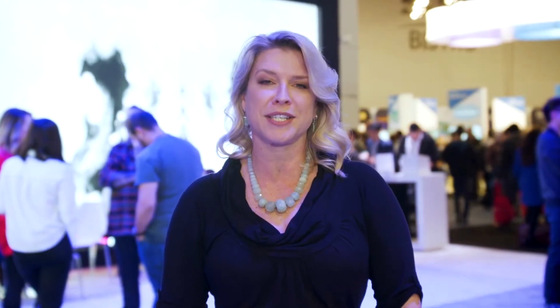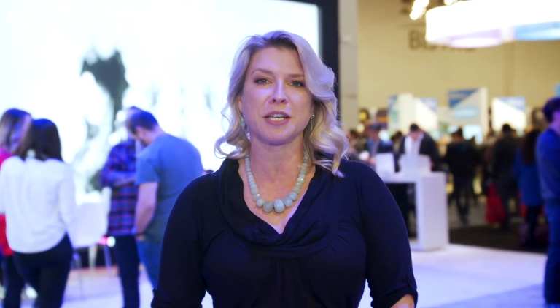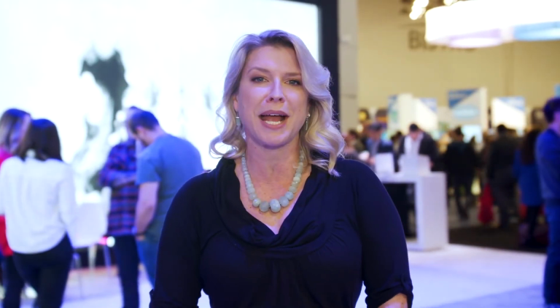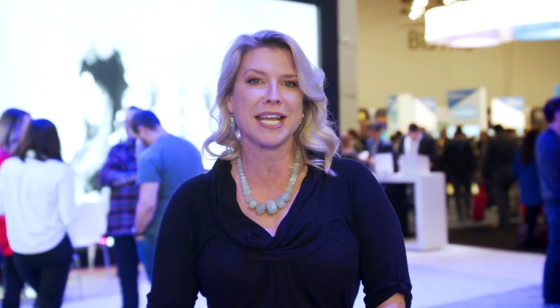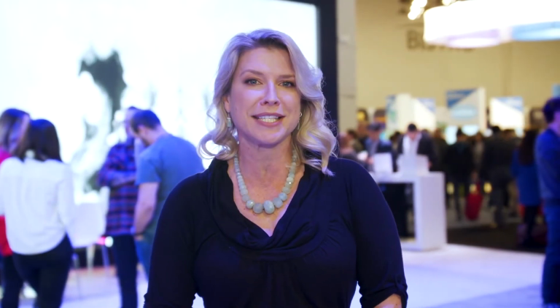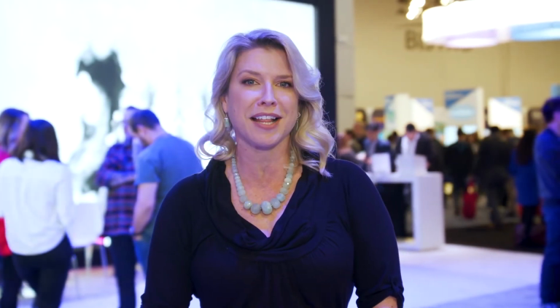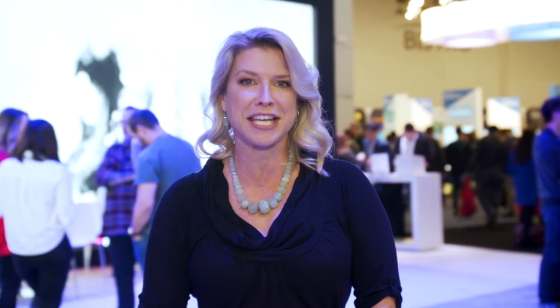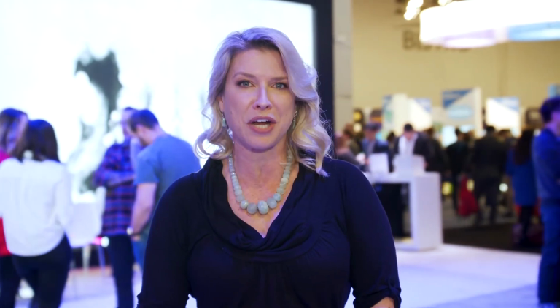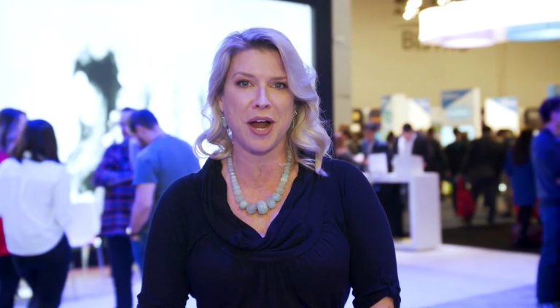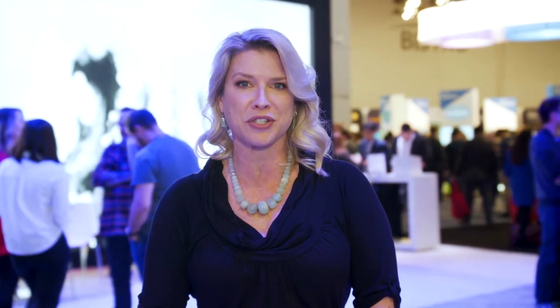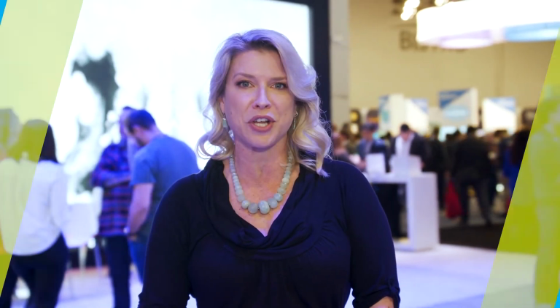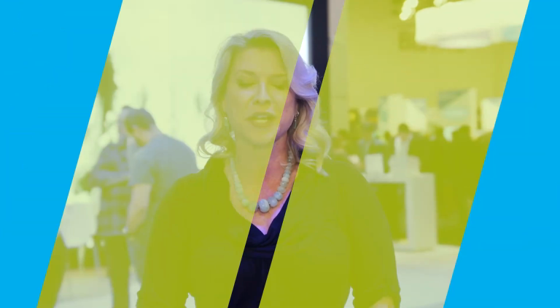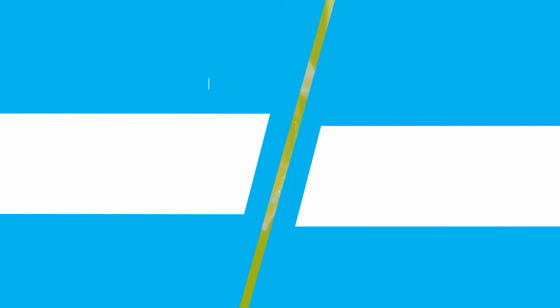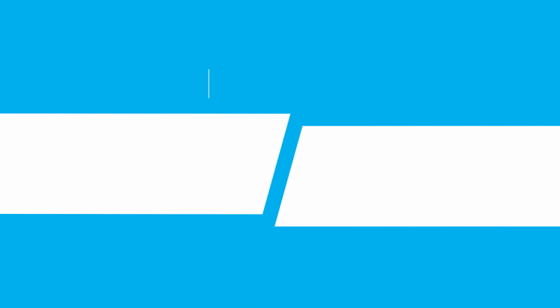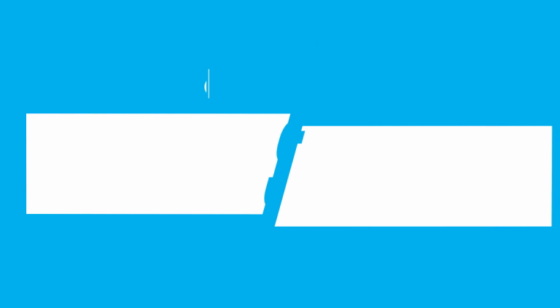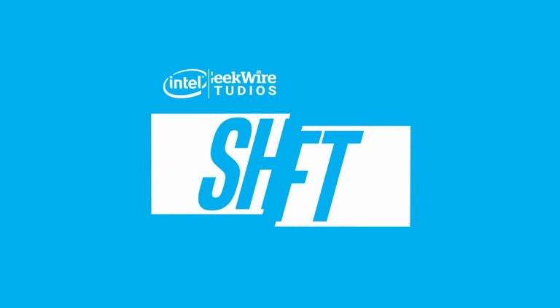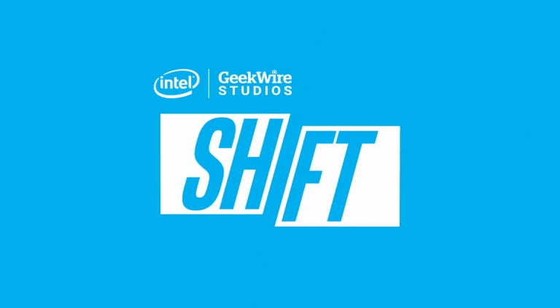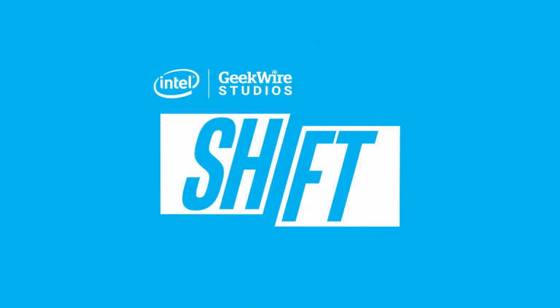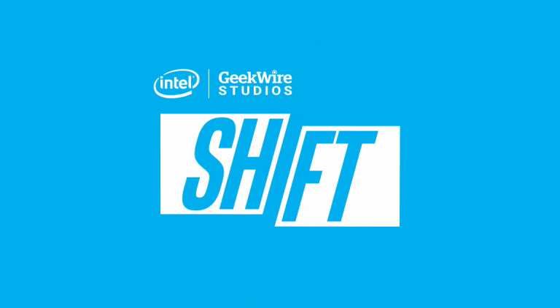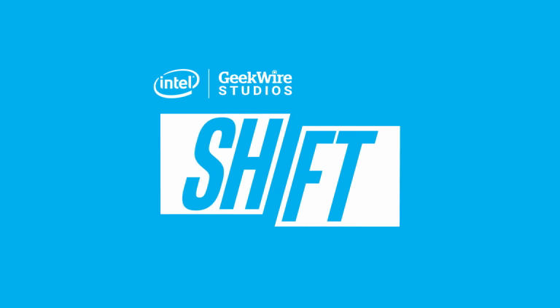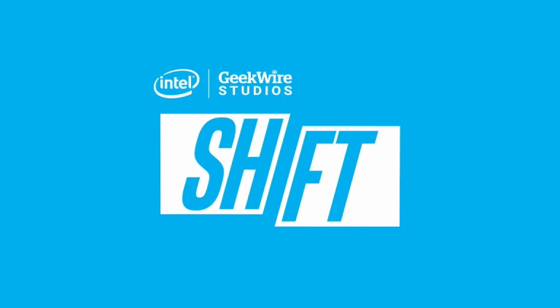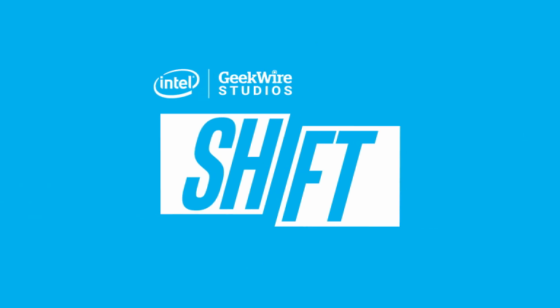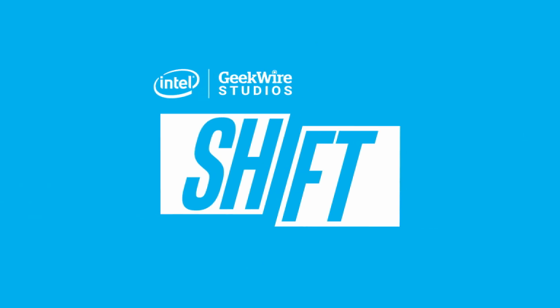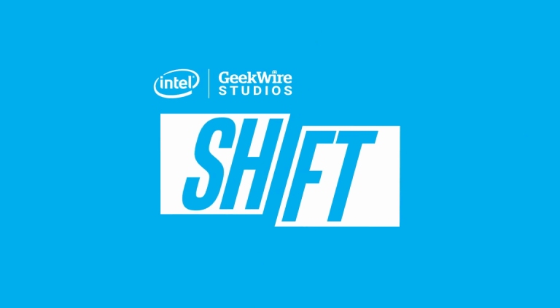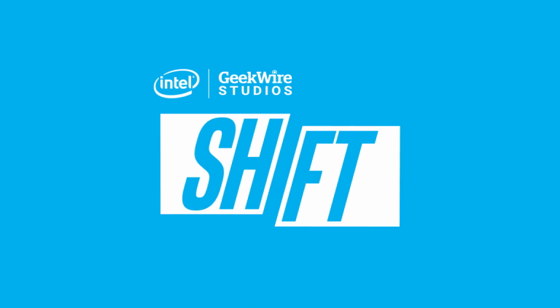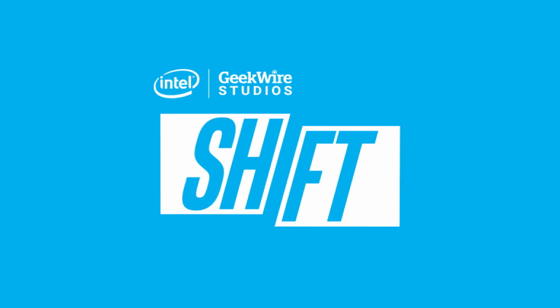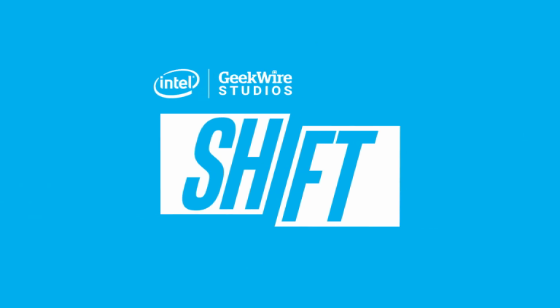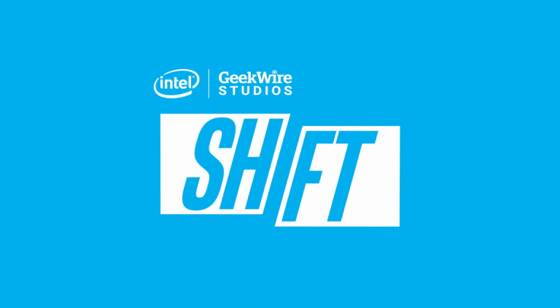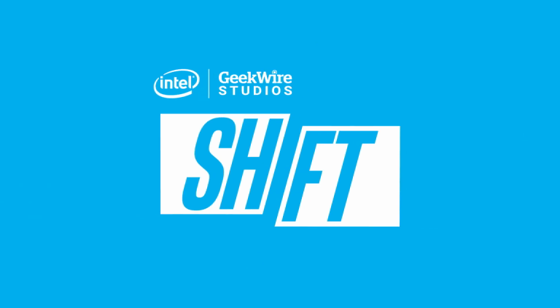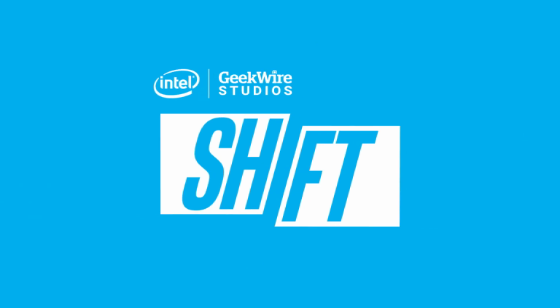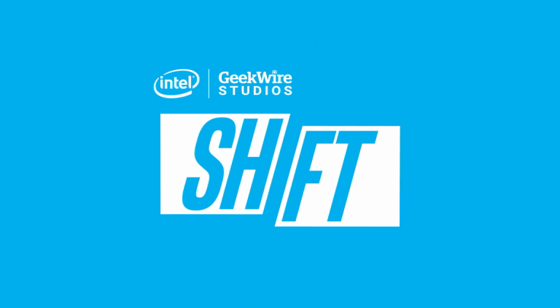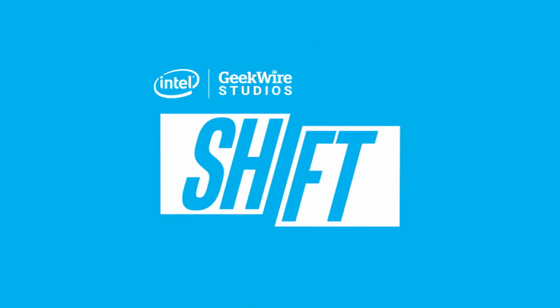Thank you so much for watching Shift, presented by Intel and GeekWire Studios. Be sure to subscribe, like, give us a comment, and we'll see you next year.